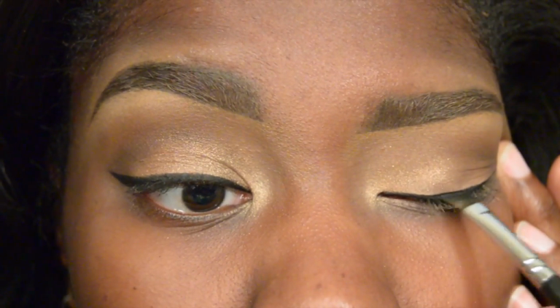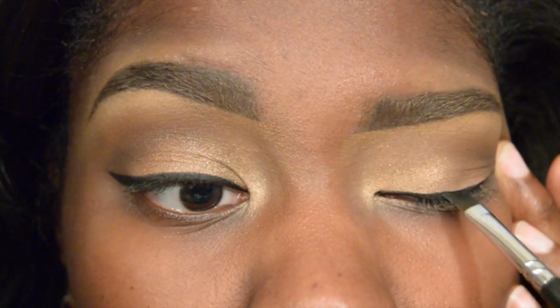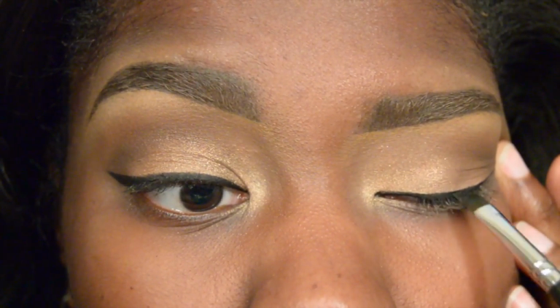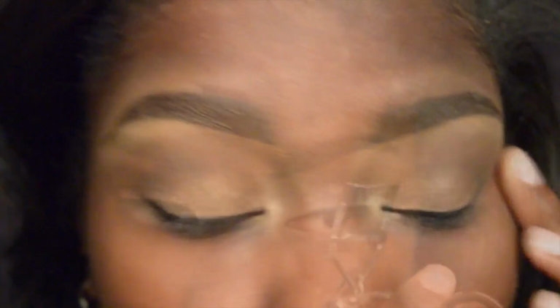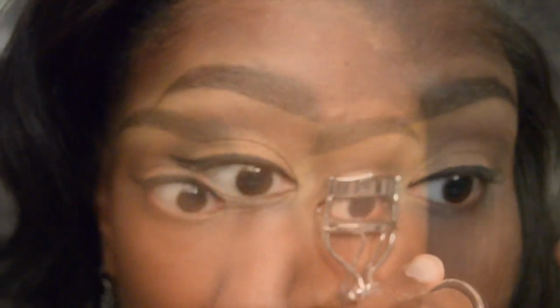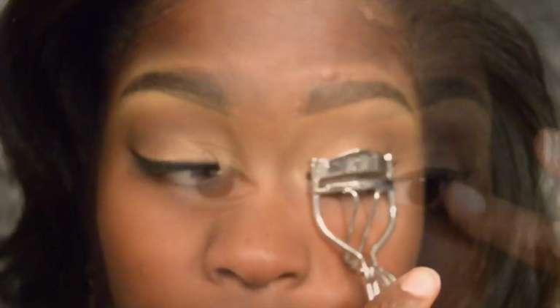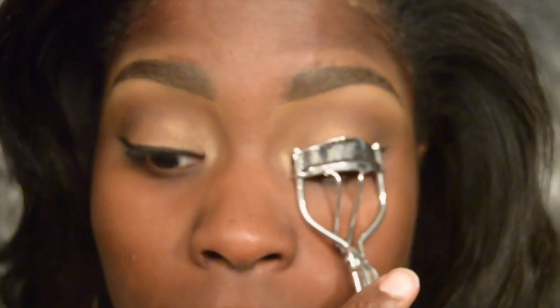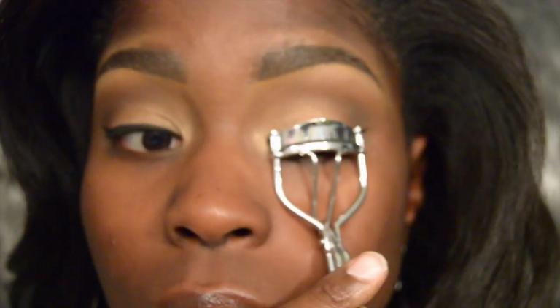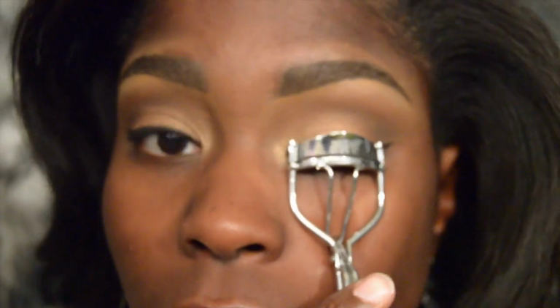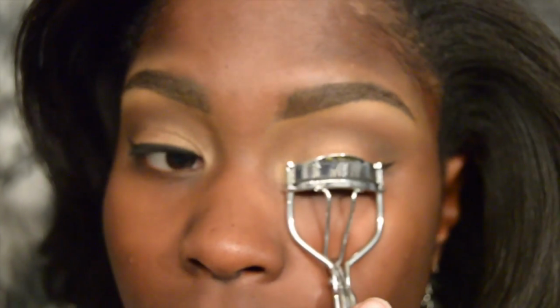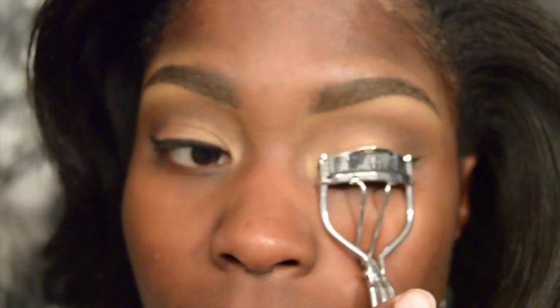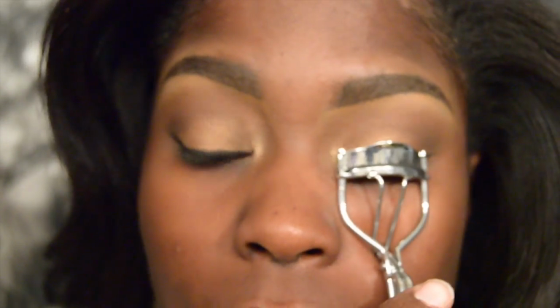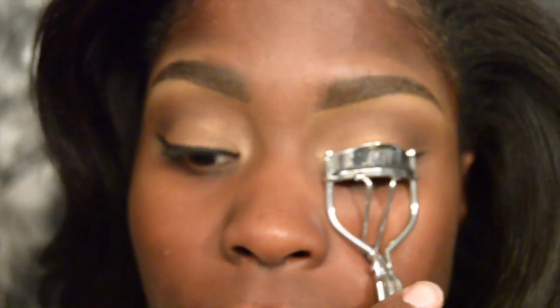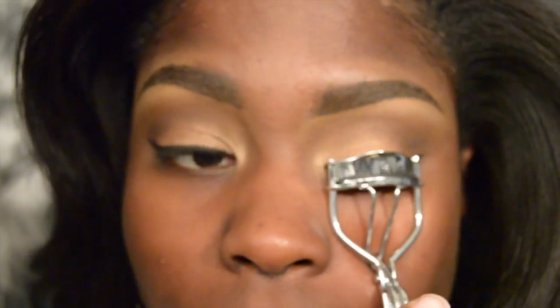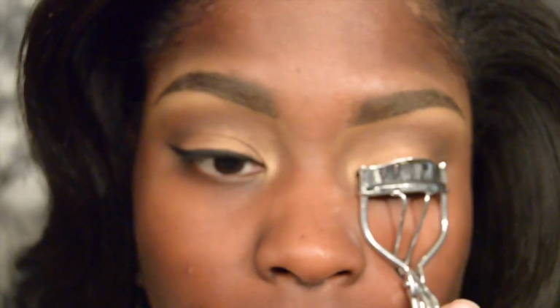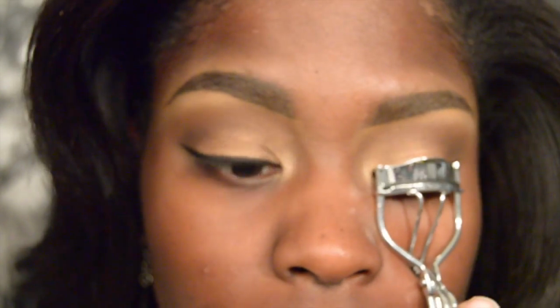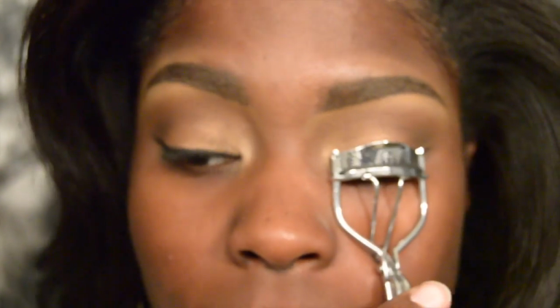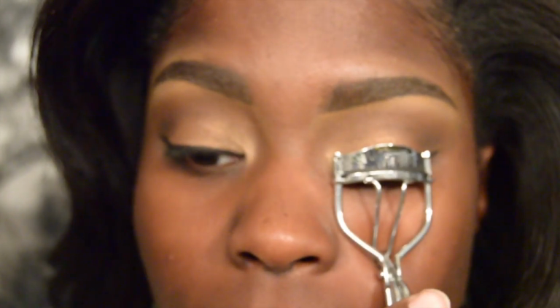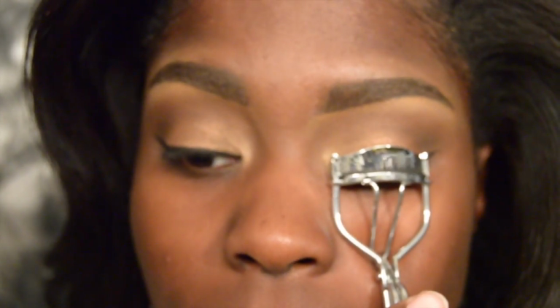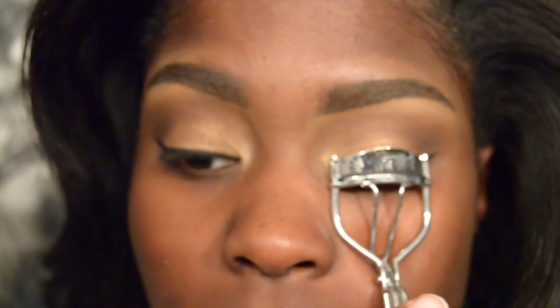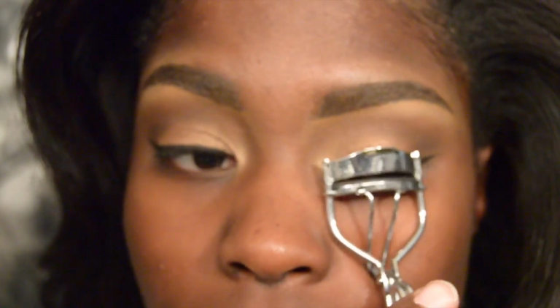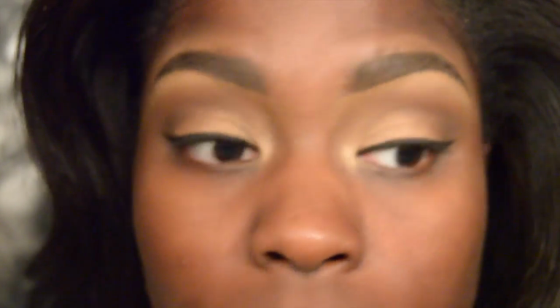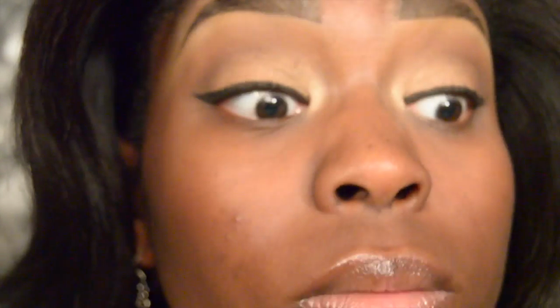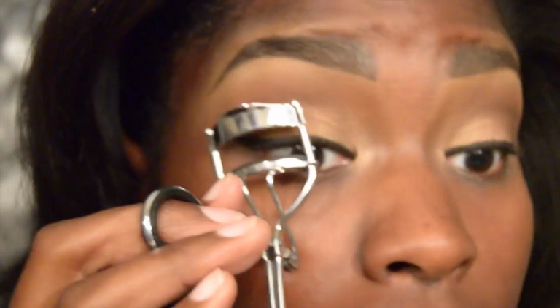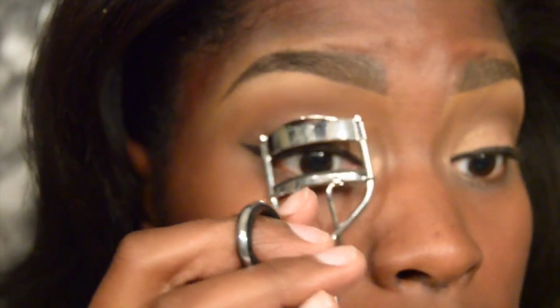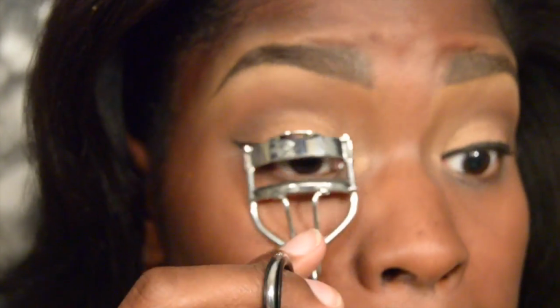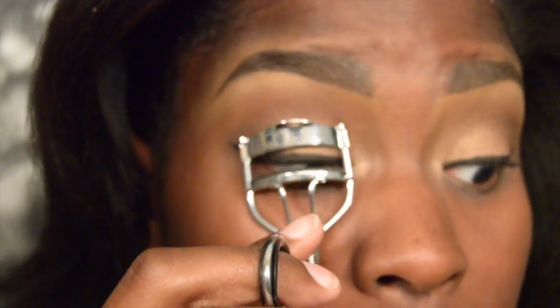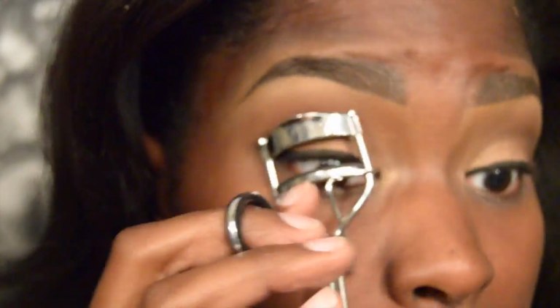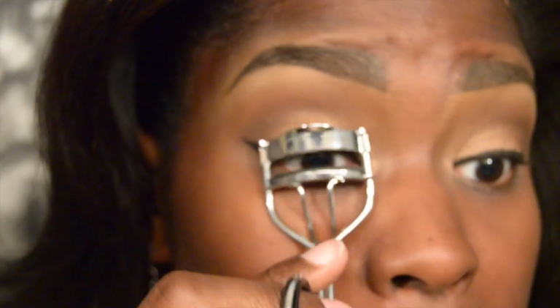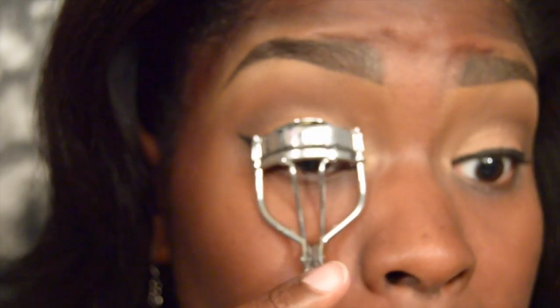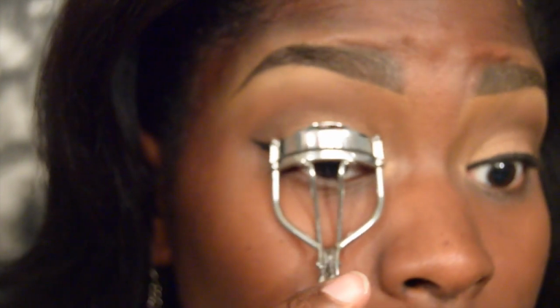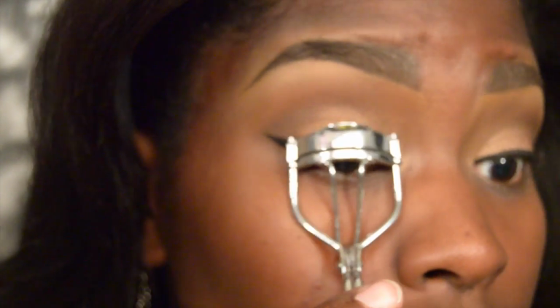Now I'm going to take my eyelash curlers, curl my lashes, and apply a coat of mascara.